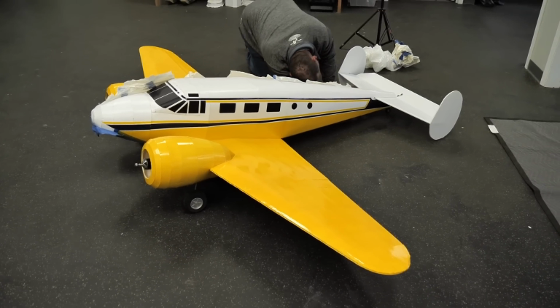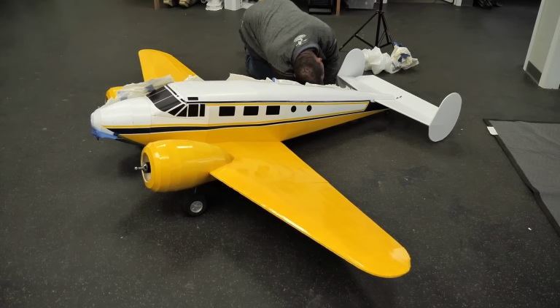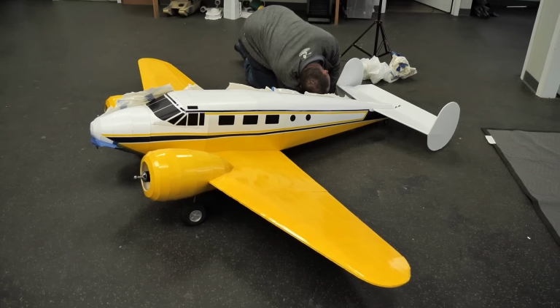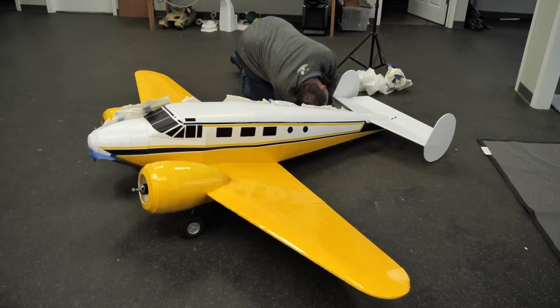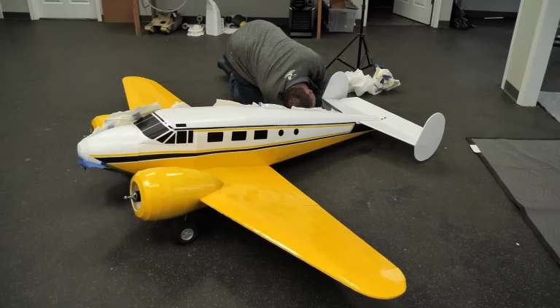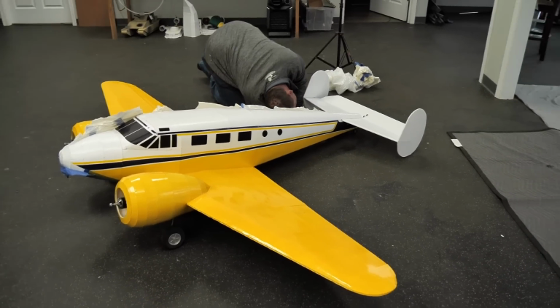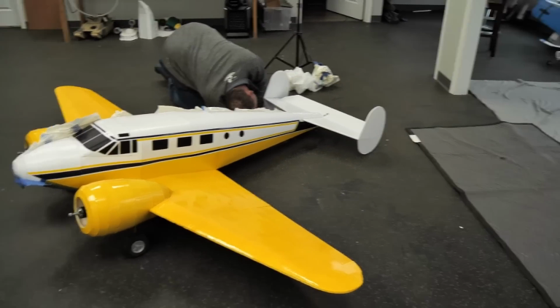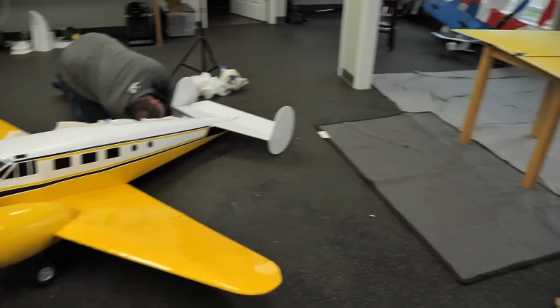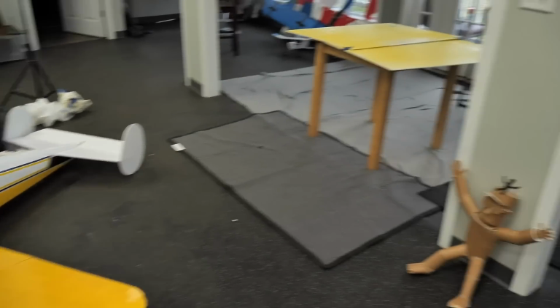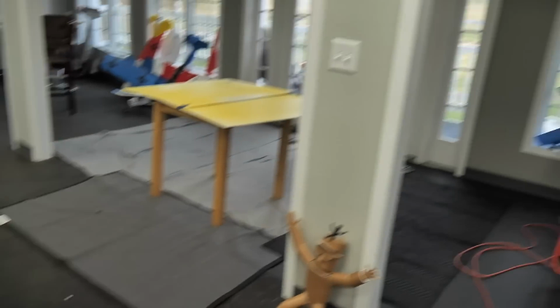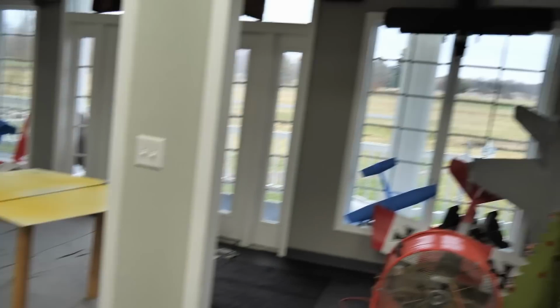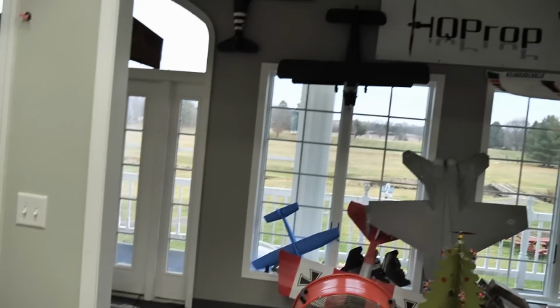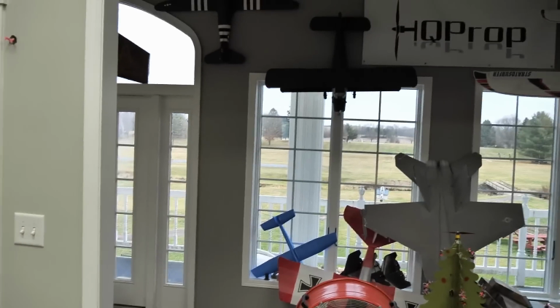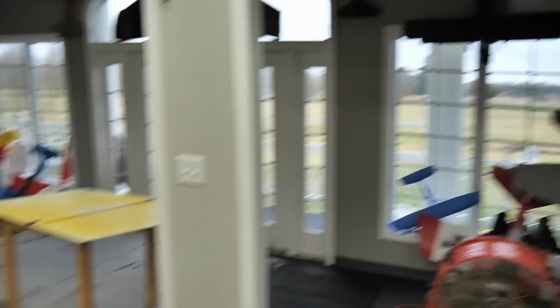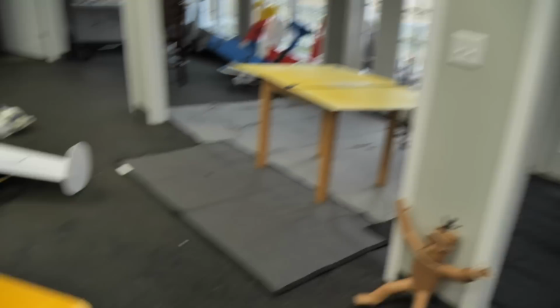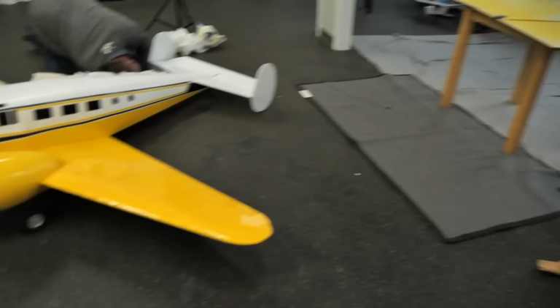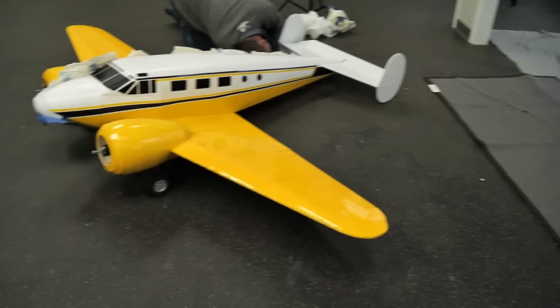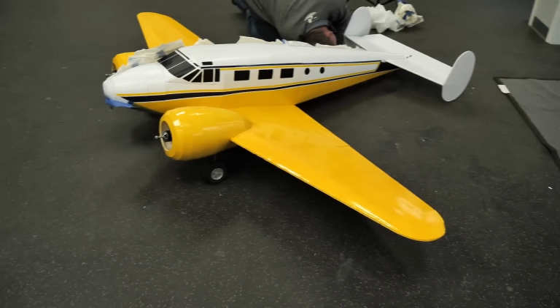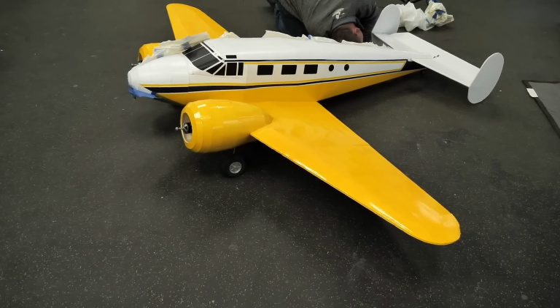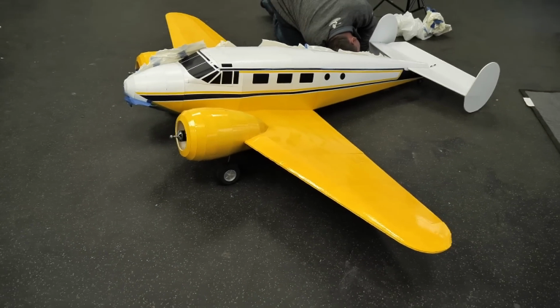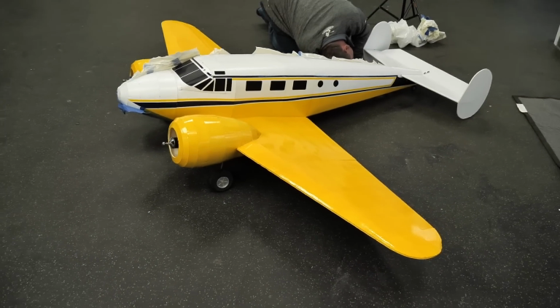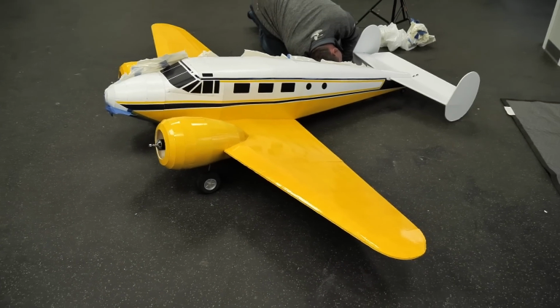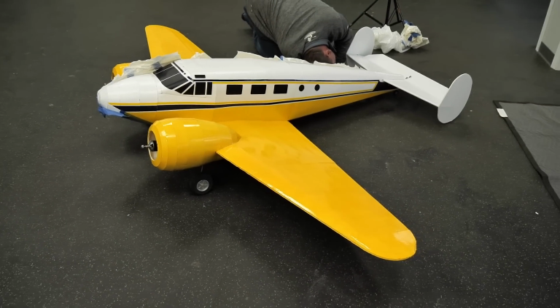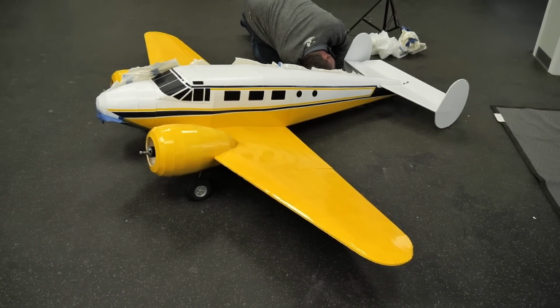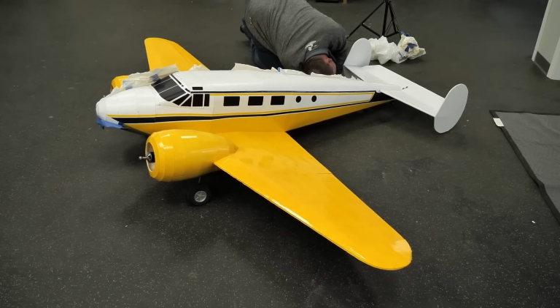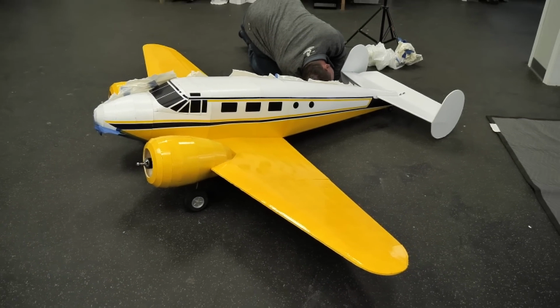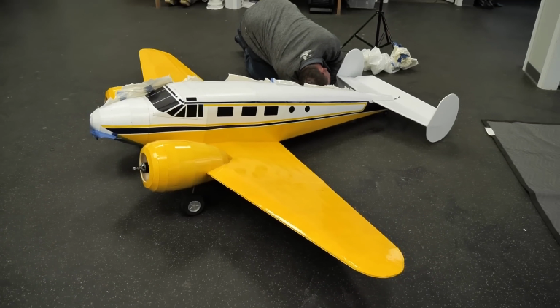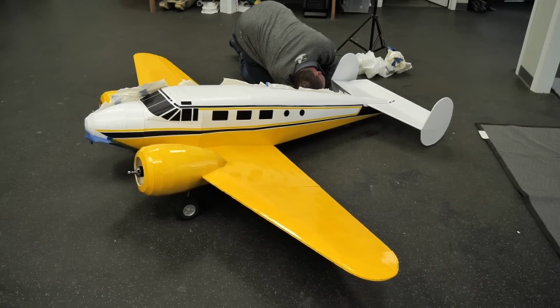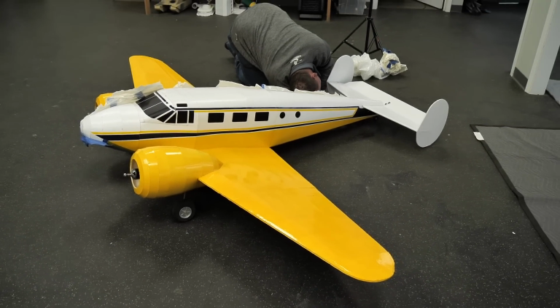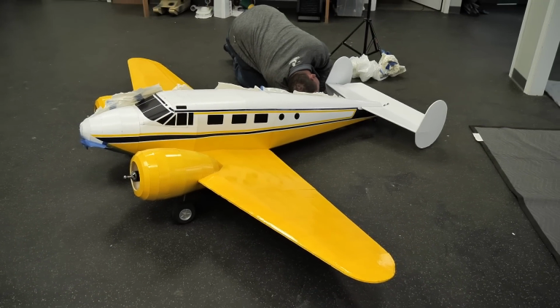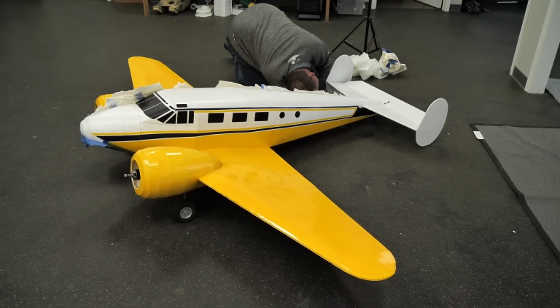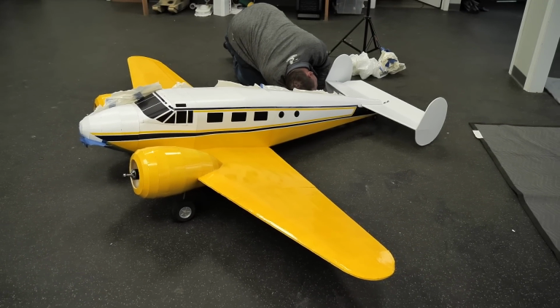Alright, so if we ever get a Beechcraft to be out on the front, this should probably be a big consideration for a scheme, right?